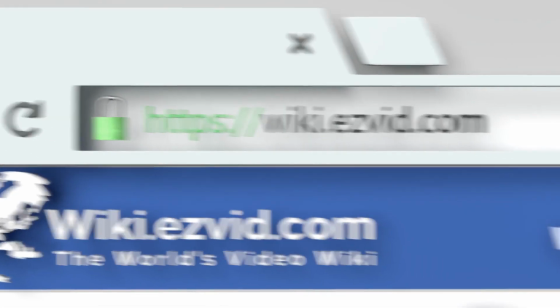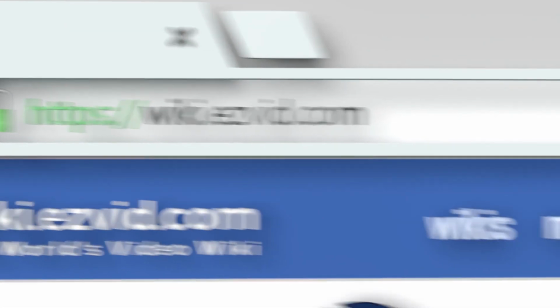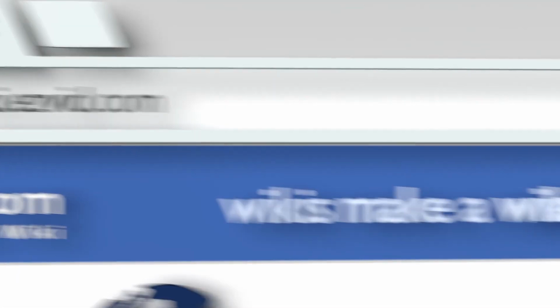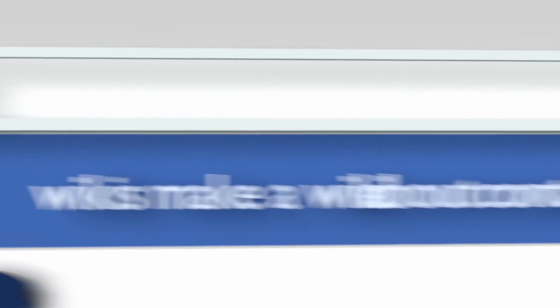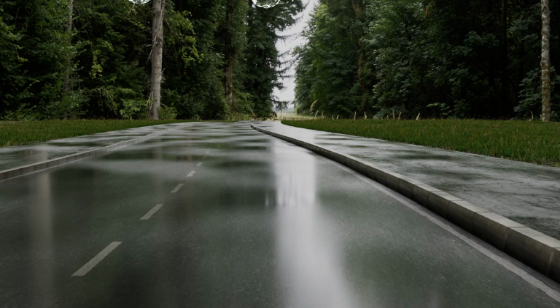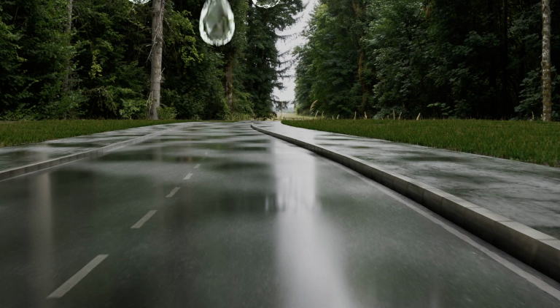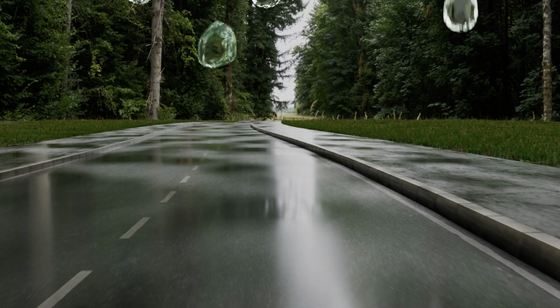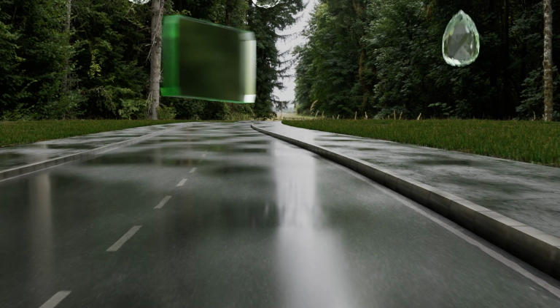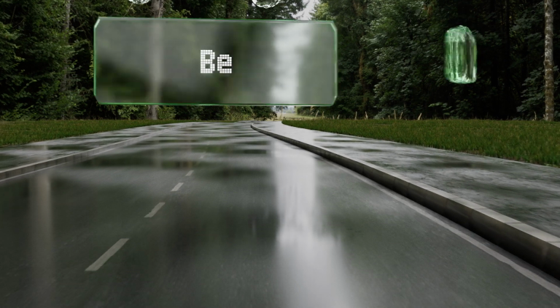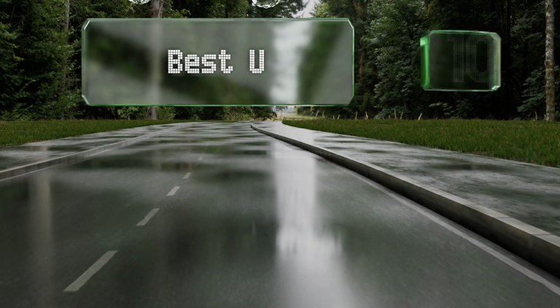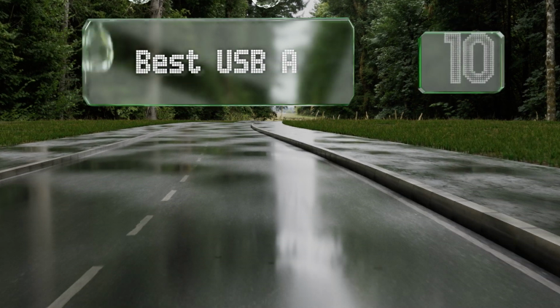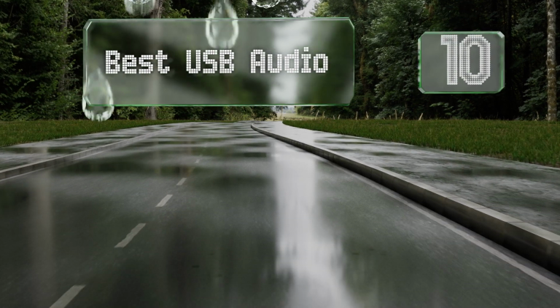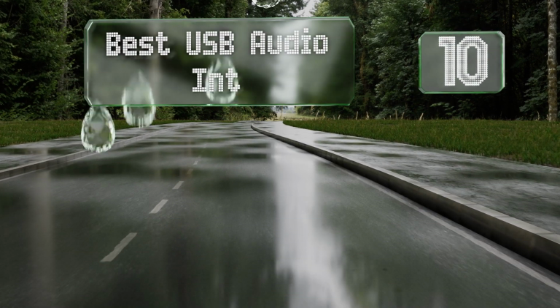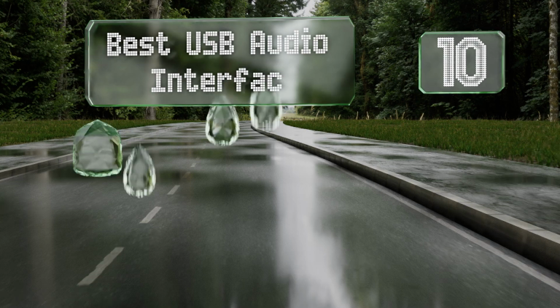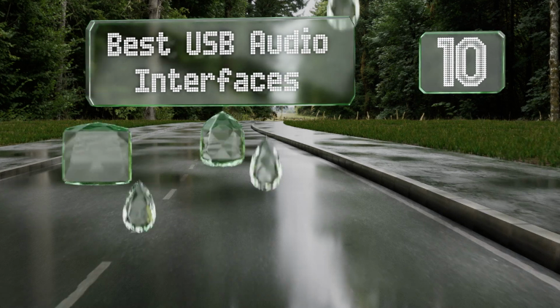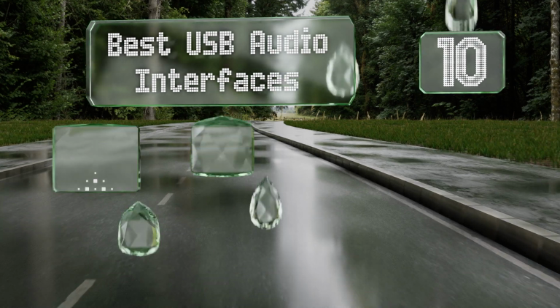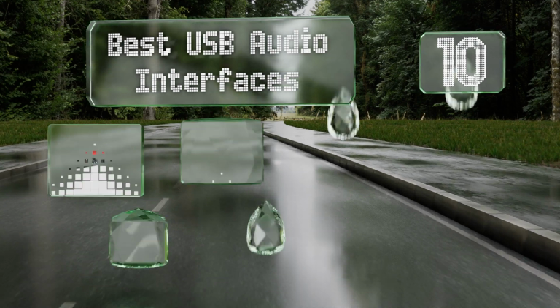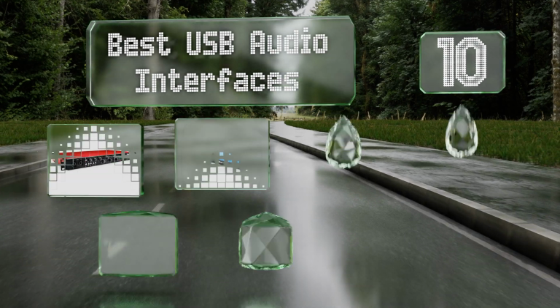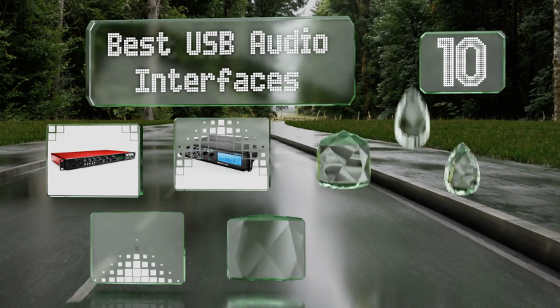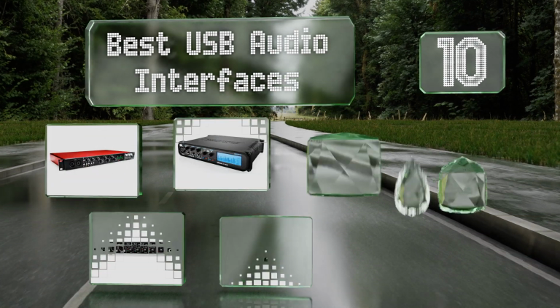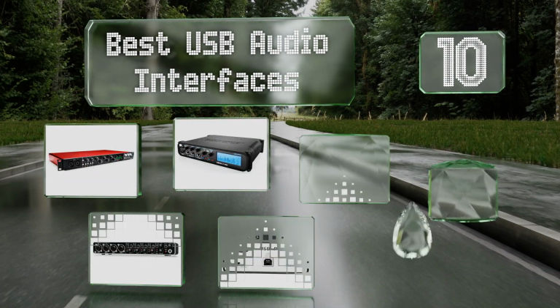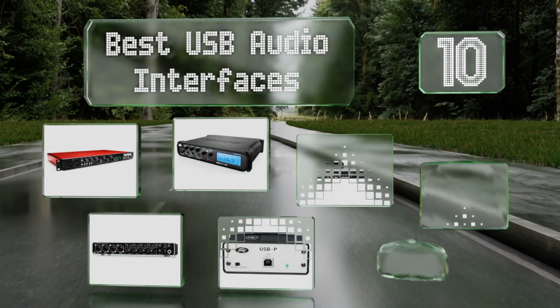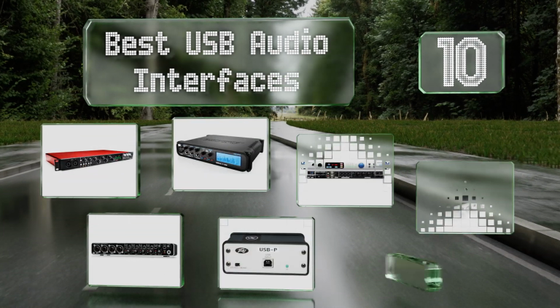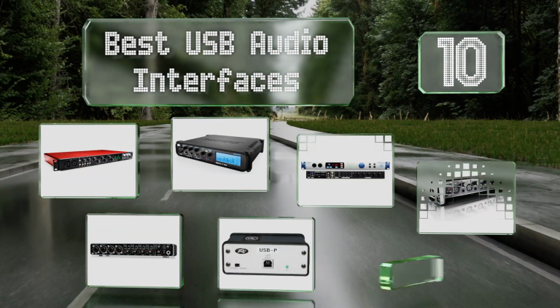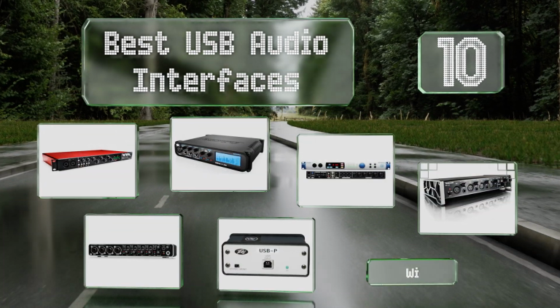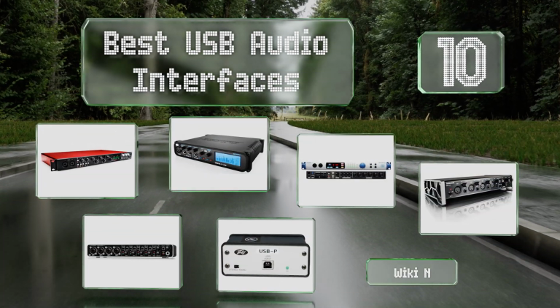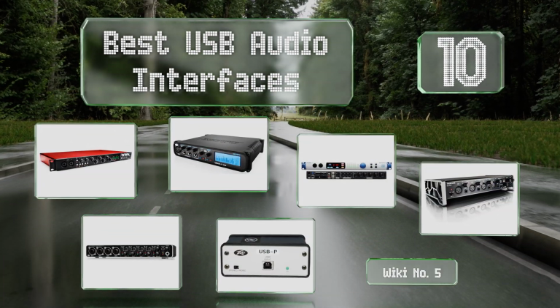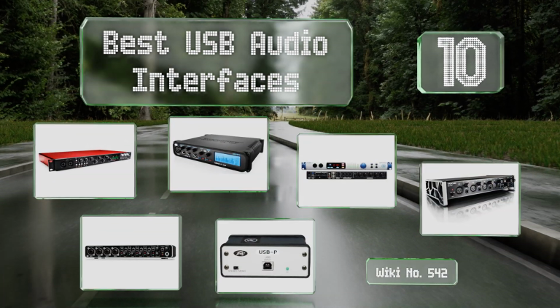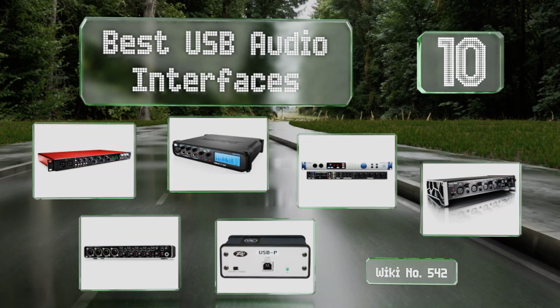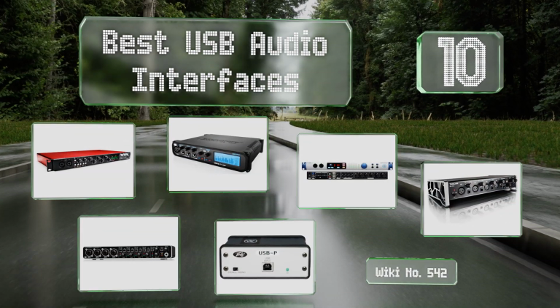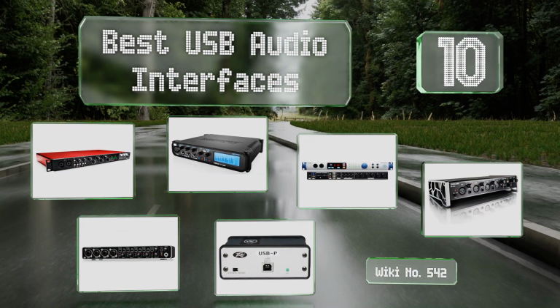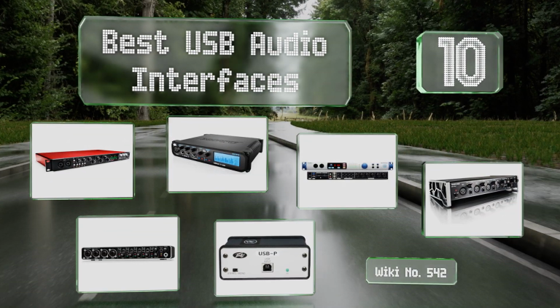EasyVid presents the 10 best USB audio interfaces. Let's get started with the list.